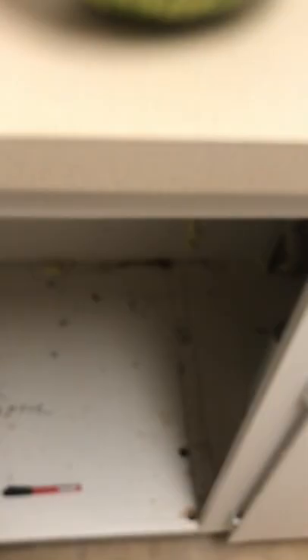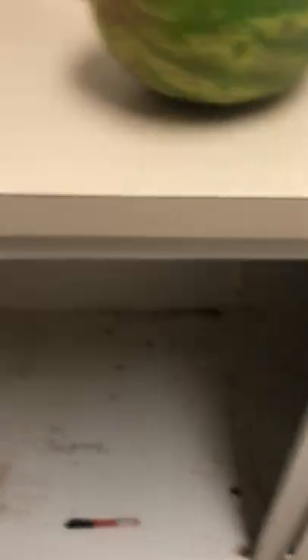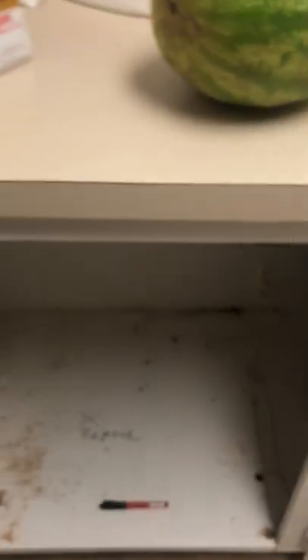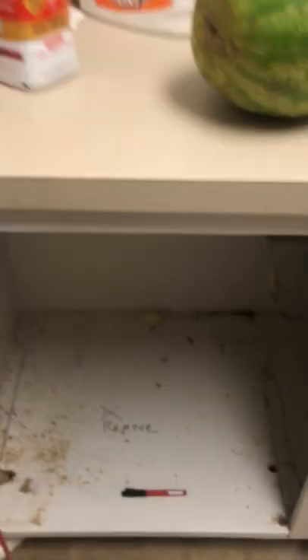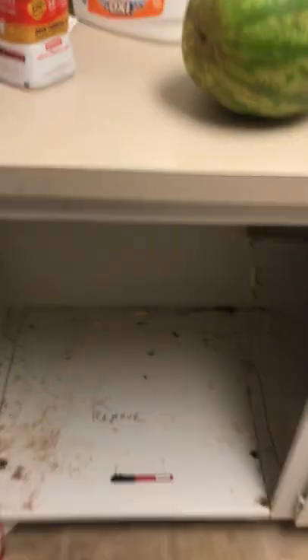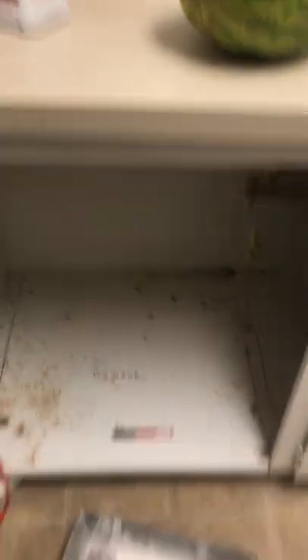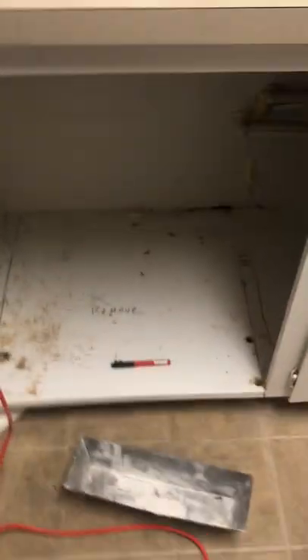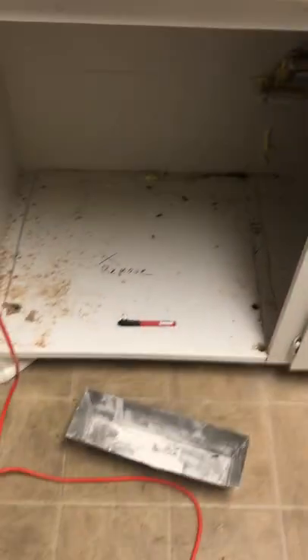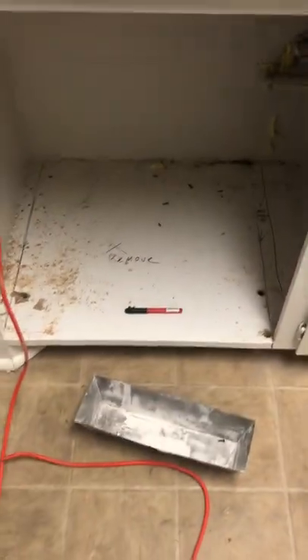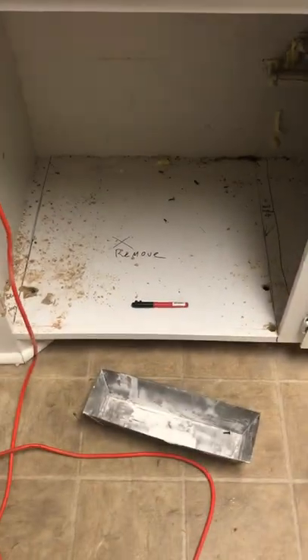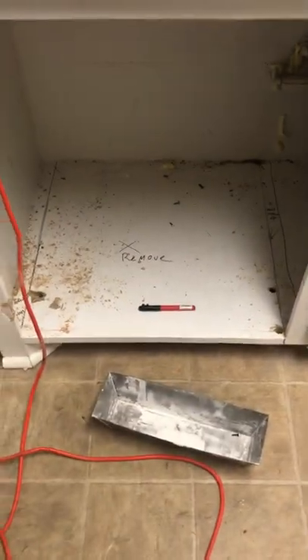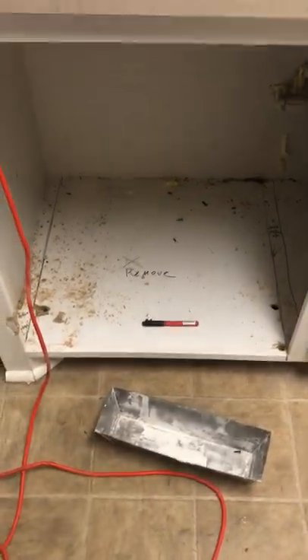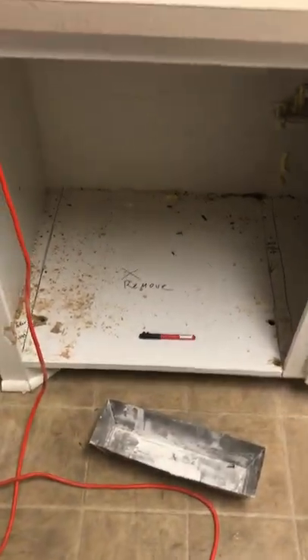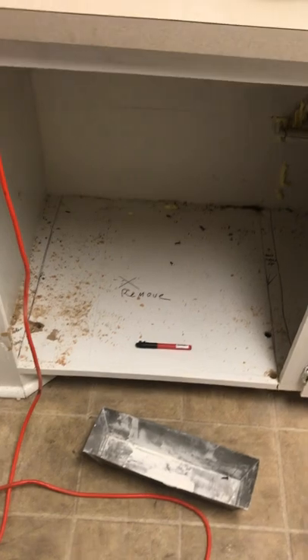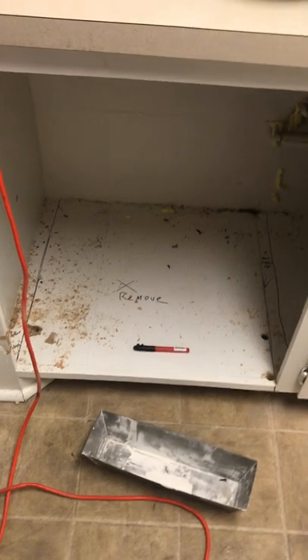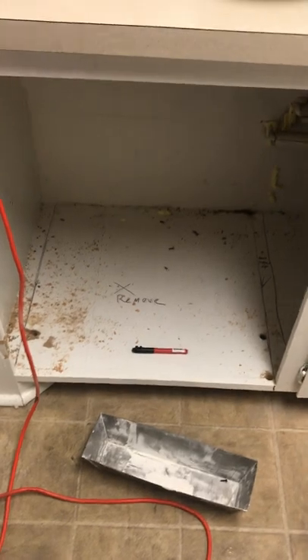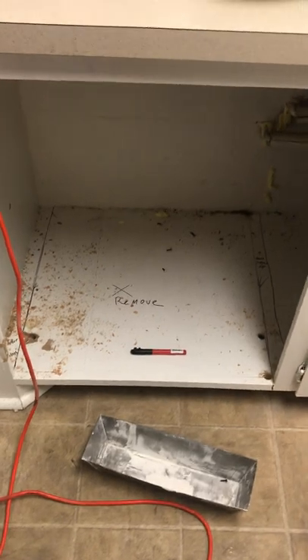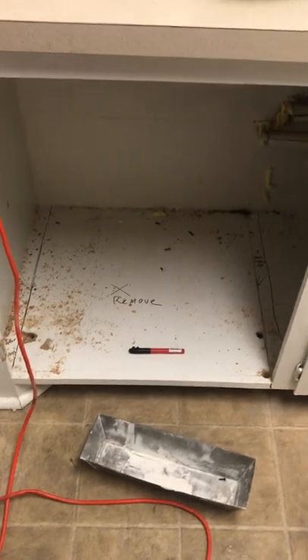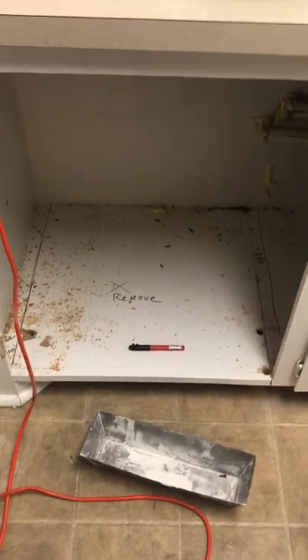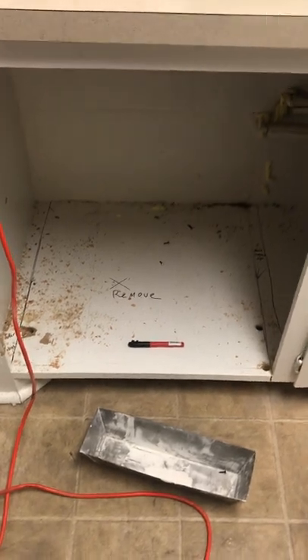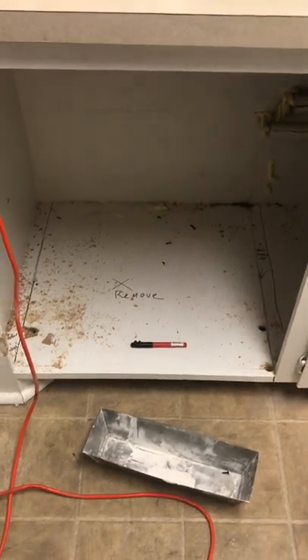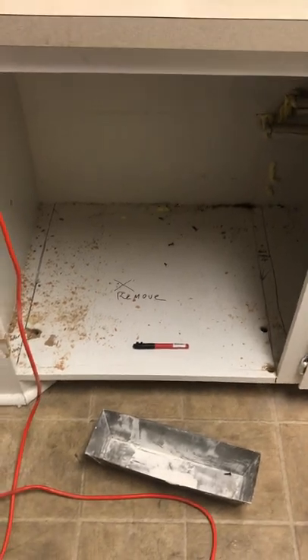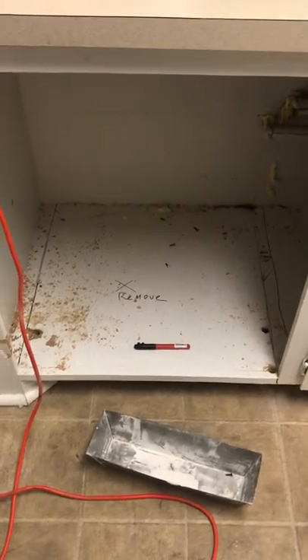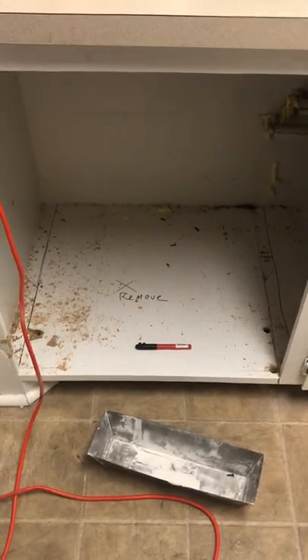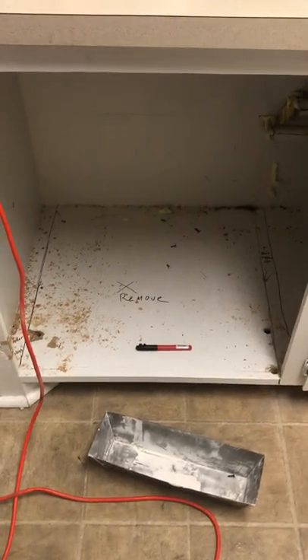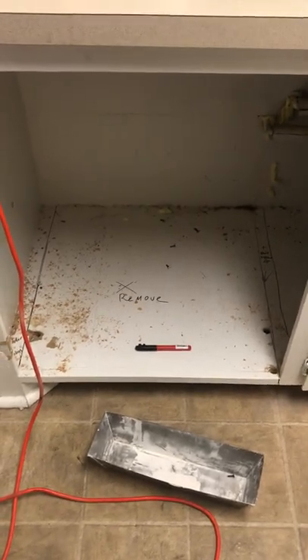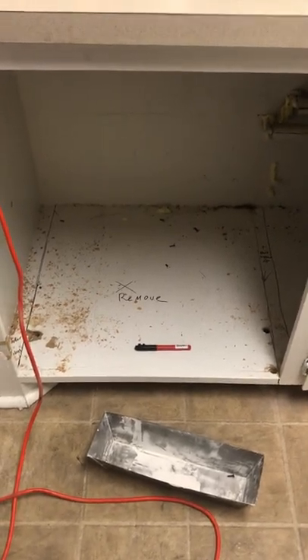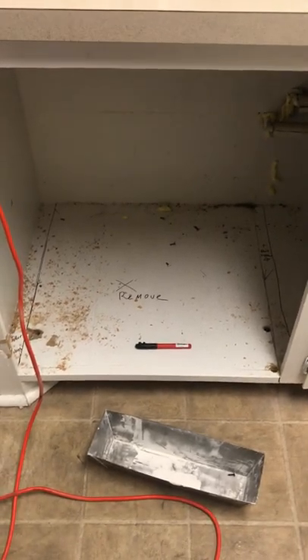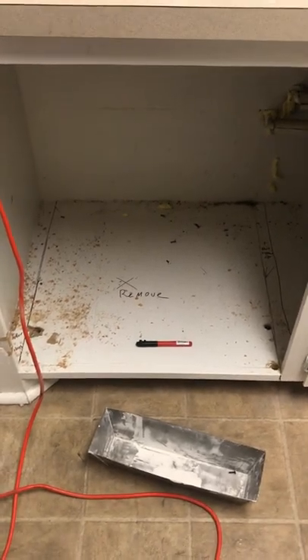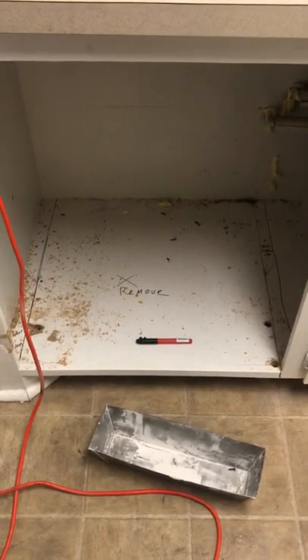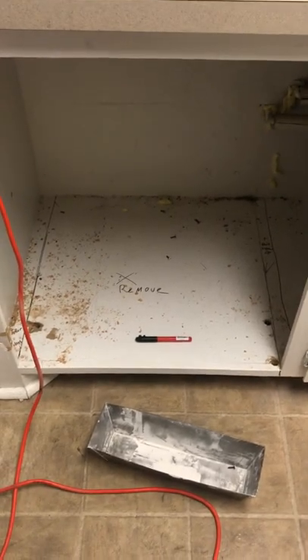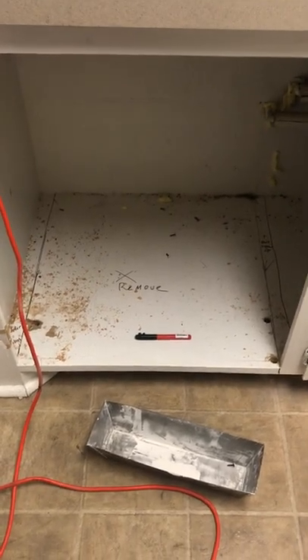Step one: mark out where you're going to put your dishwasher and remove the paneling from the bottom.